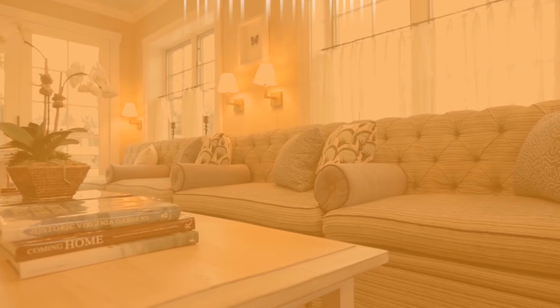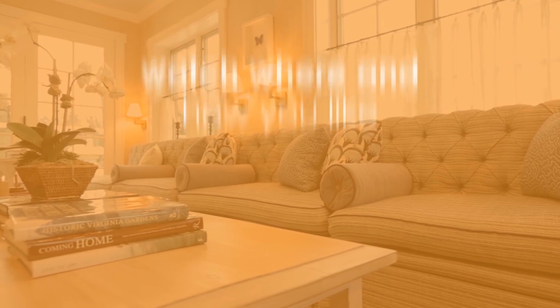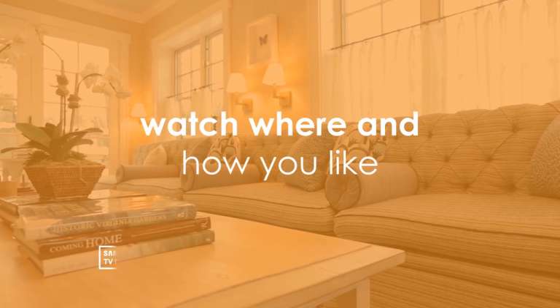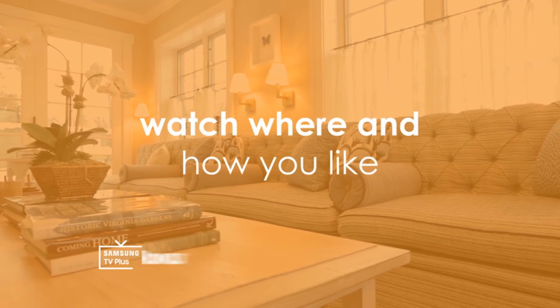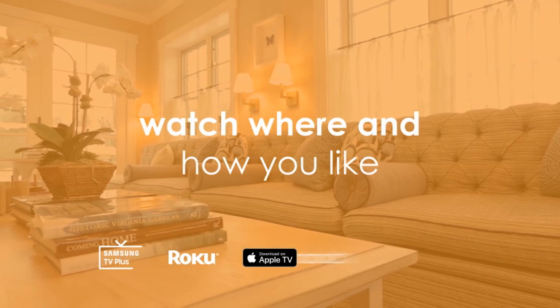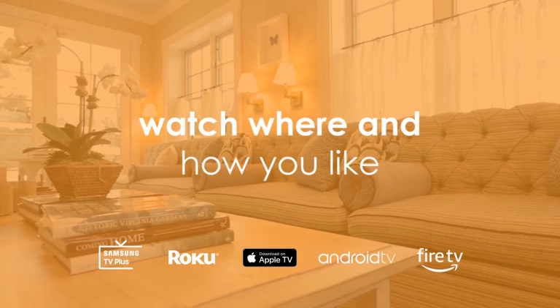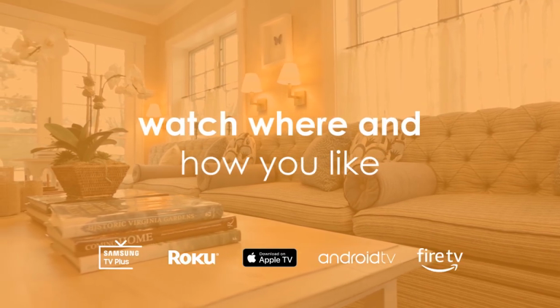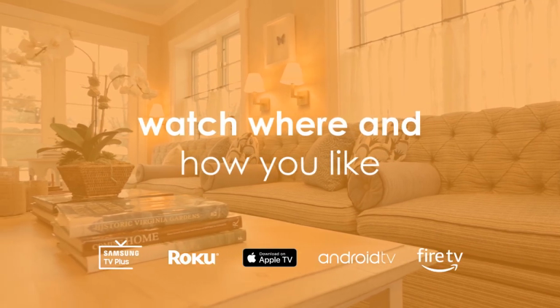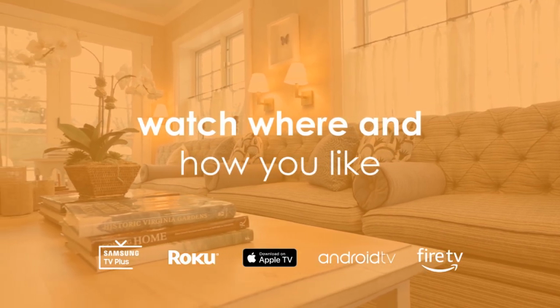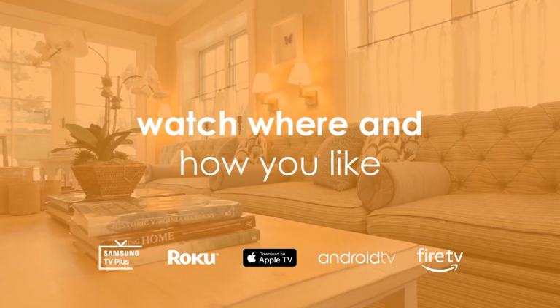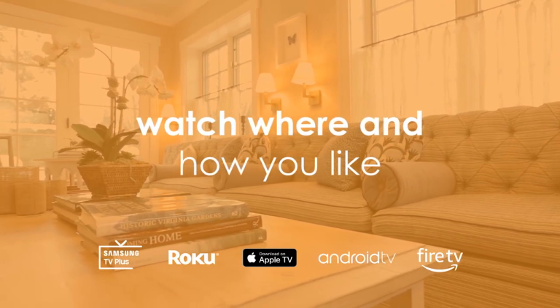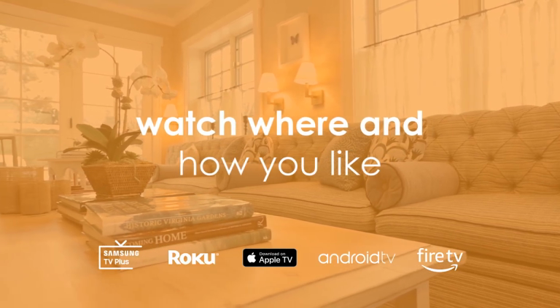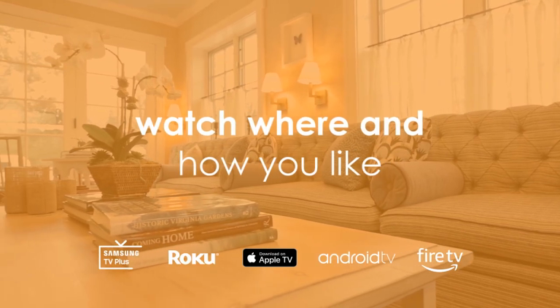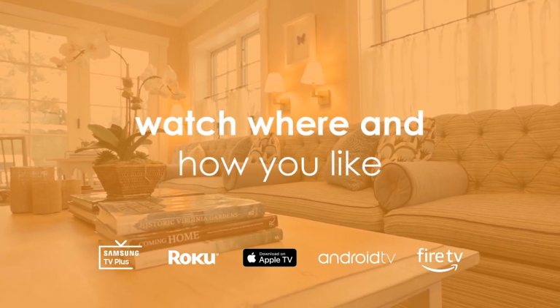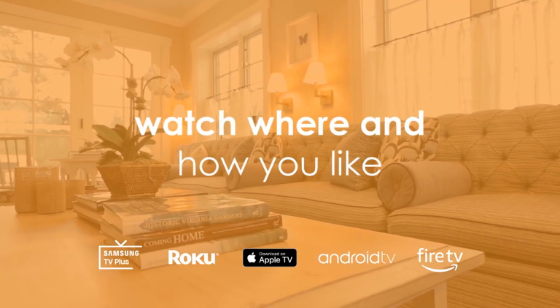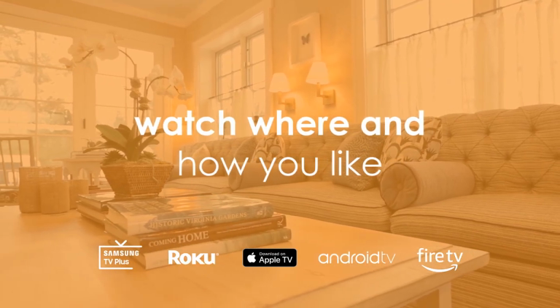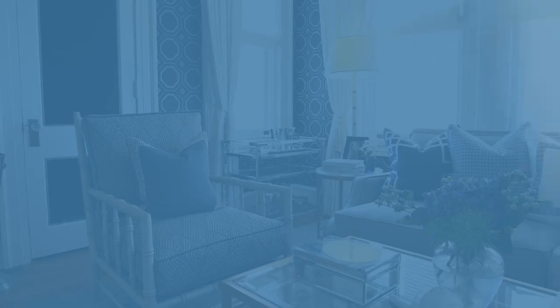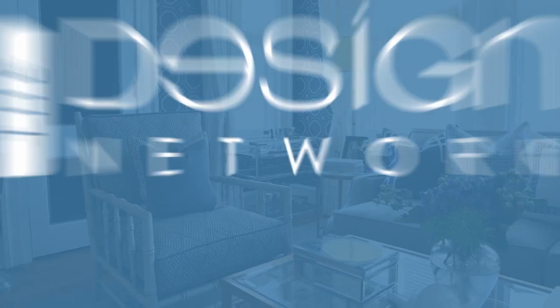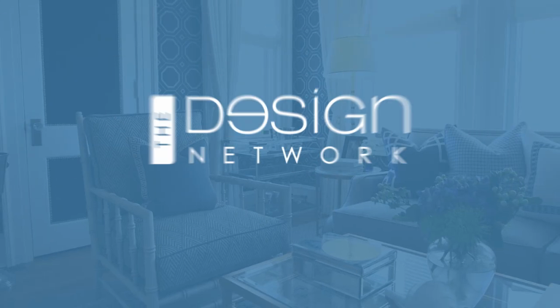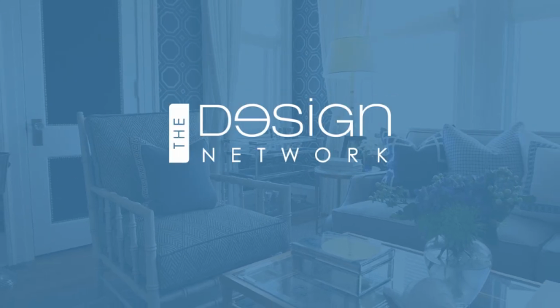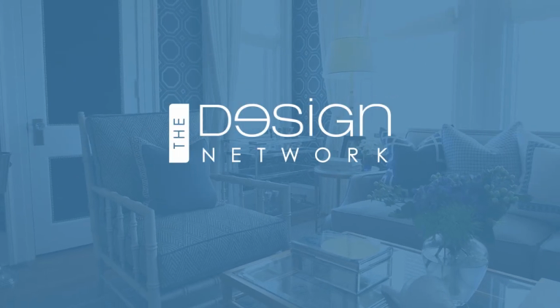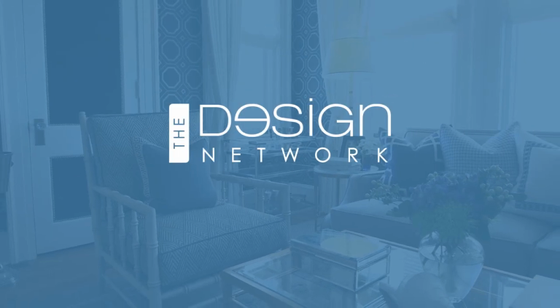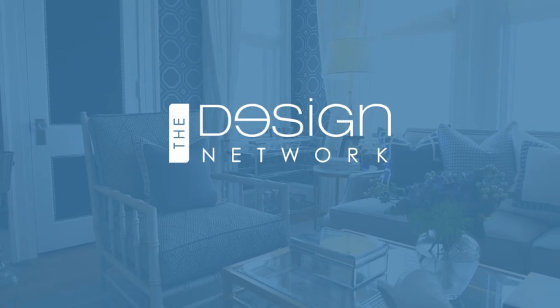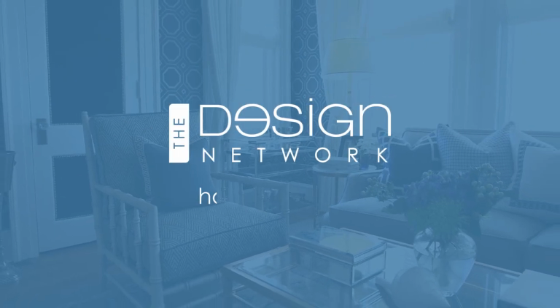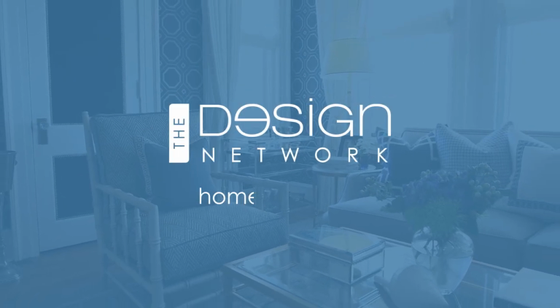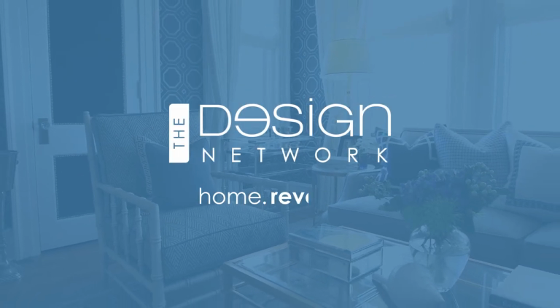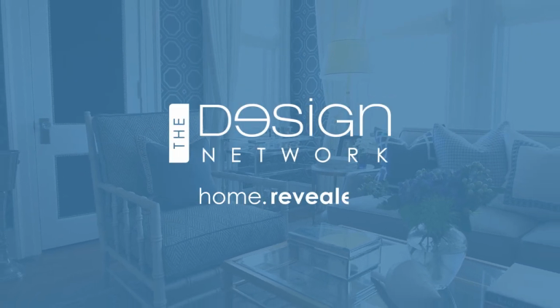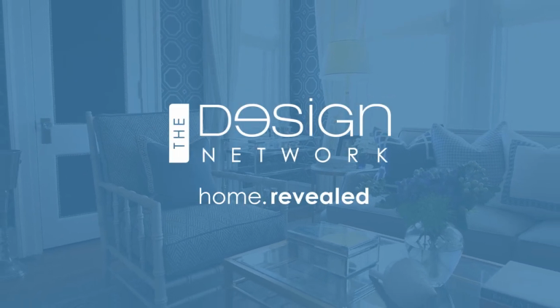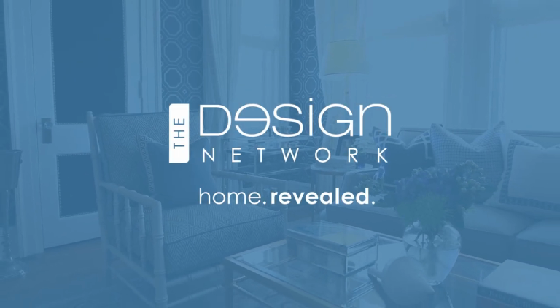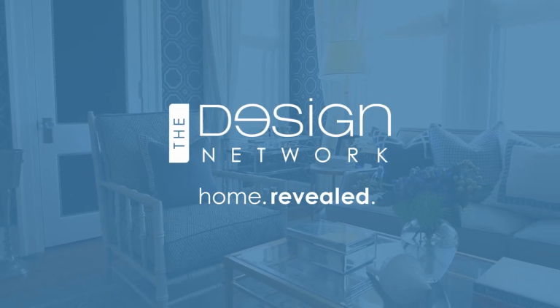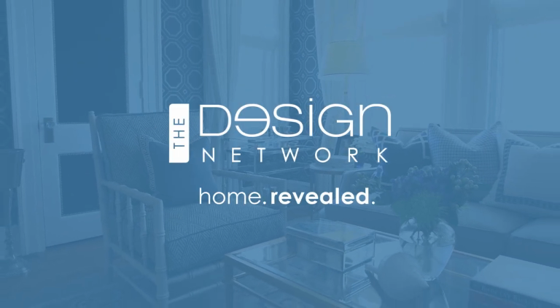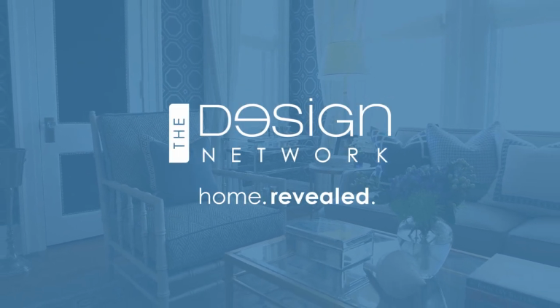Only one network brings it all home. The Design Network. Home Revealed.